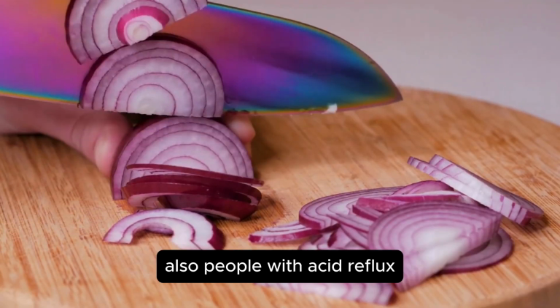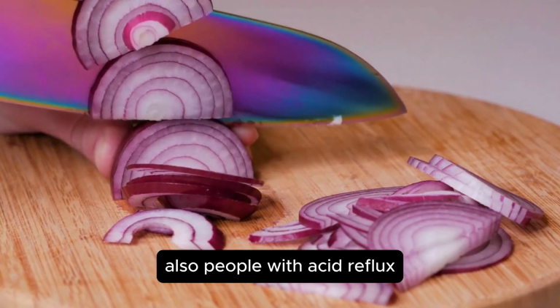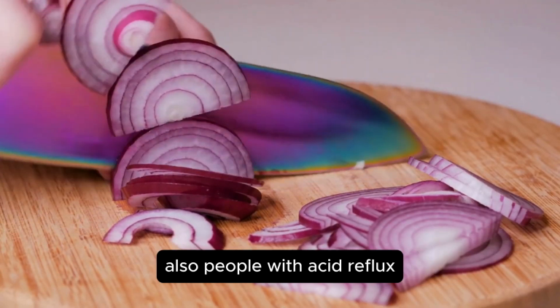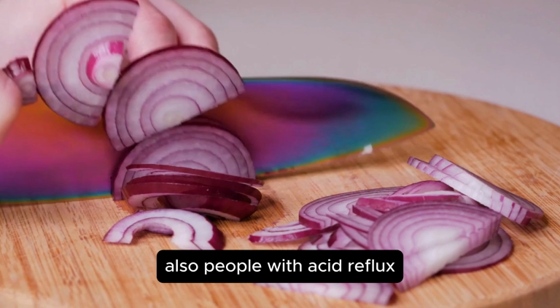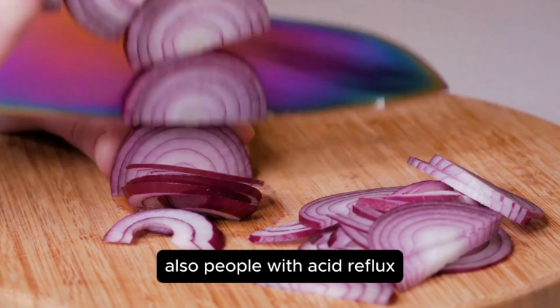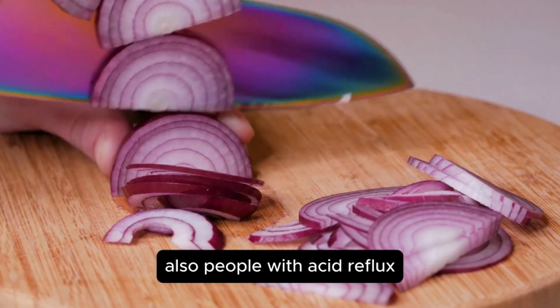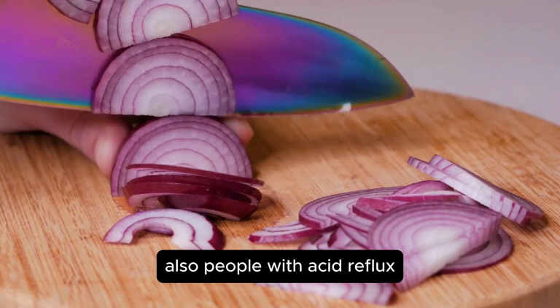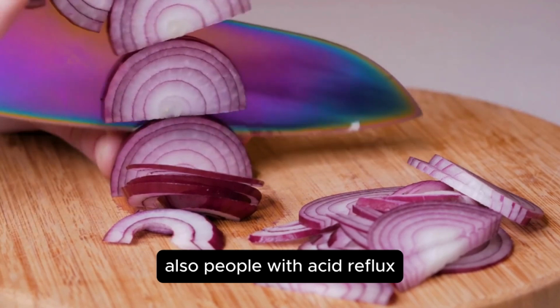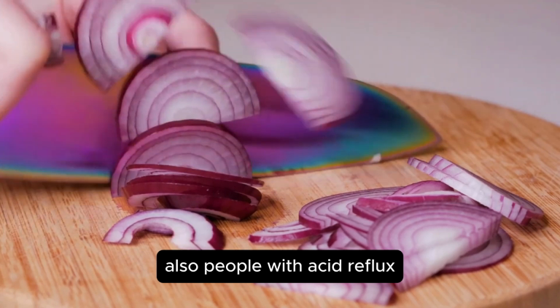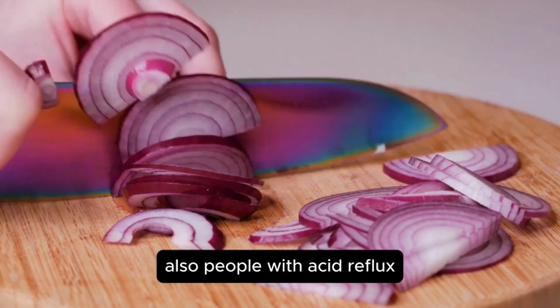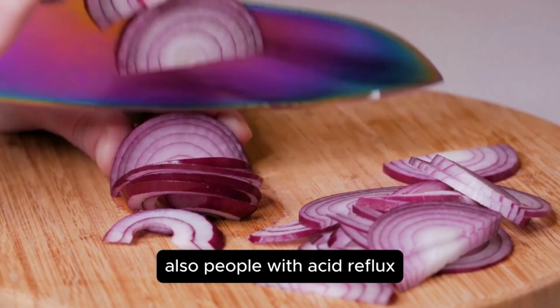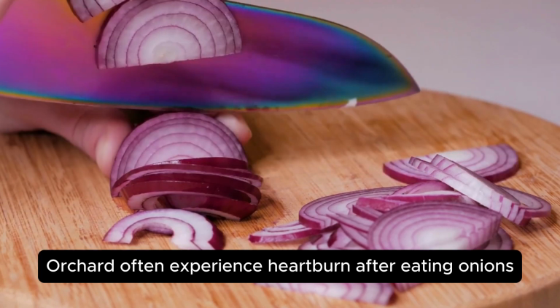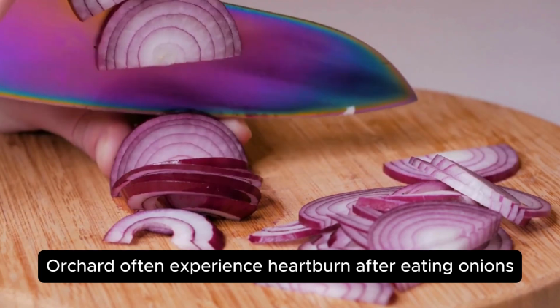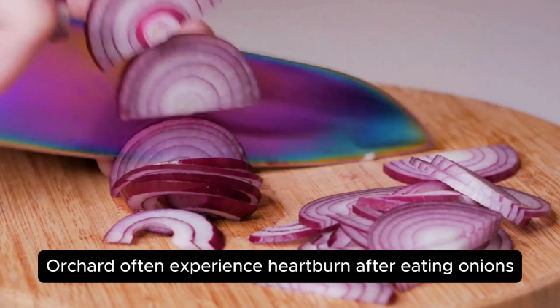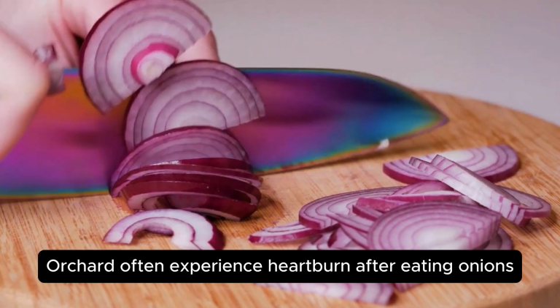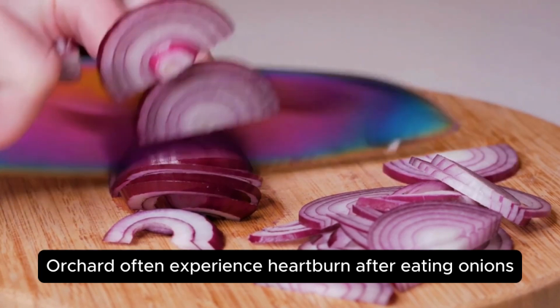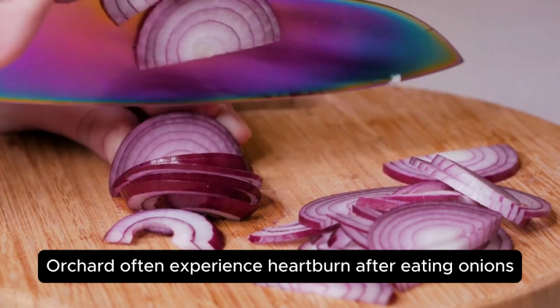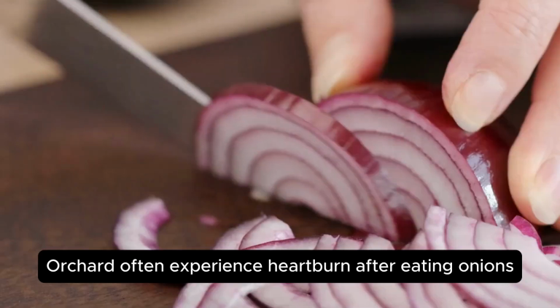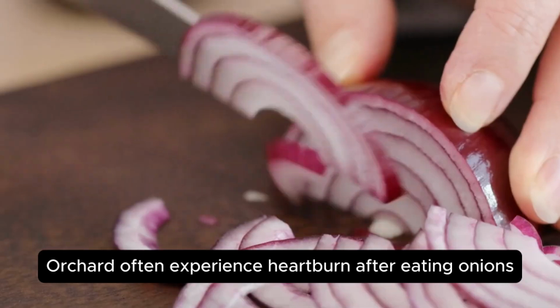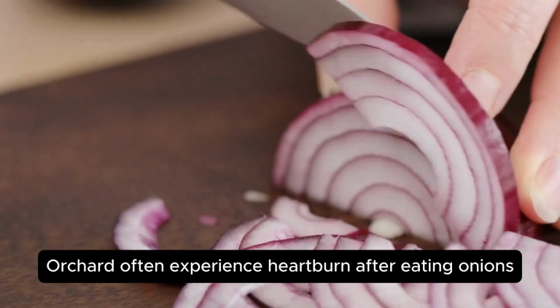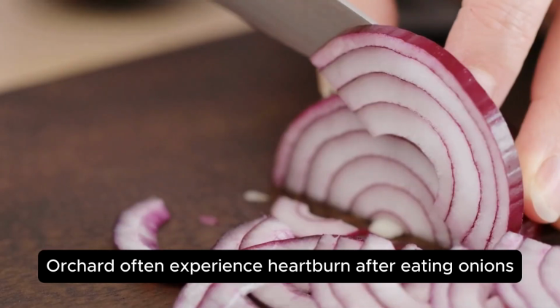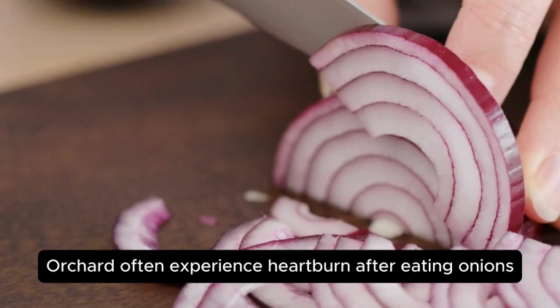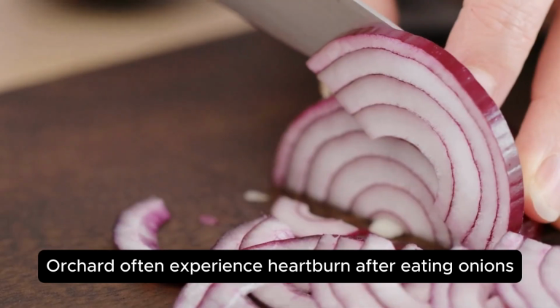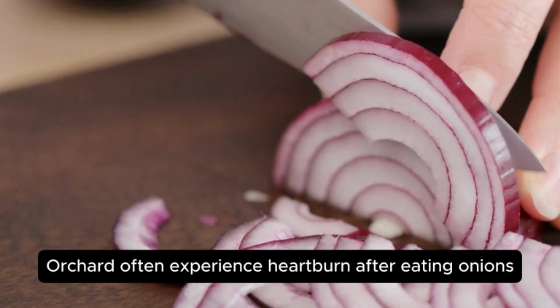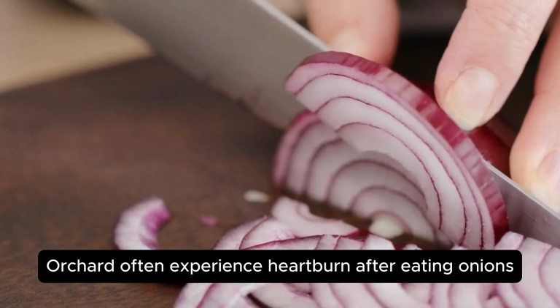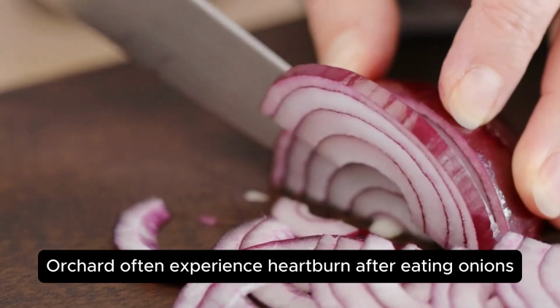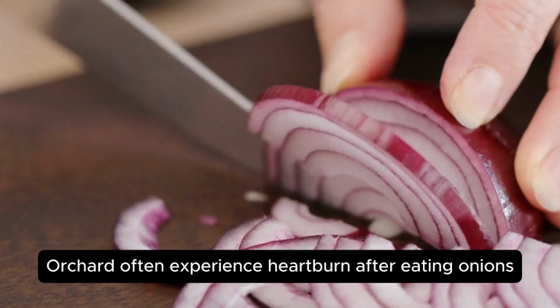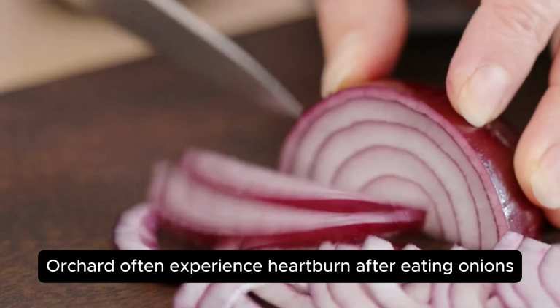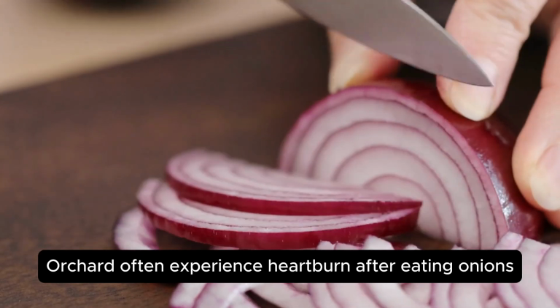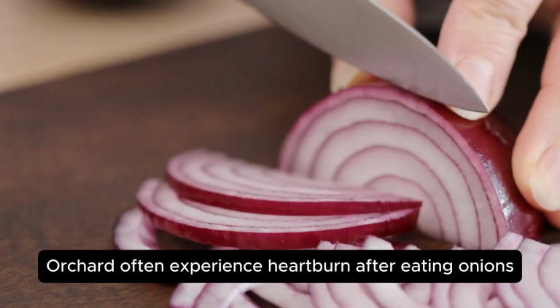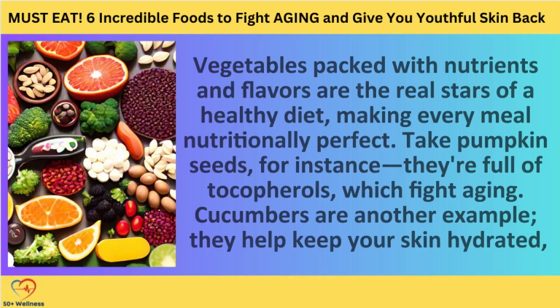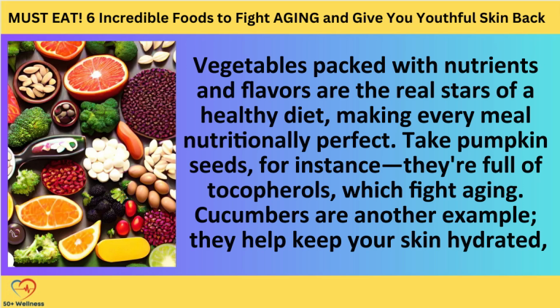Also, people with acid reflux or GERD often experience heartburn after eating onions.